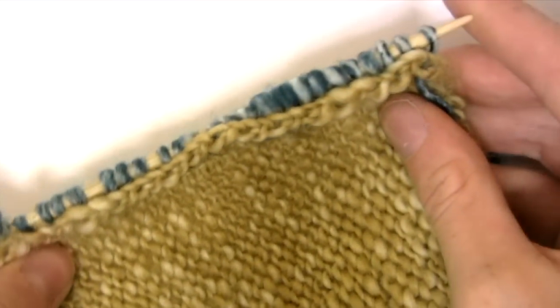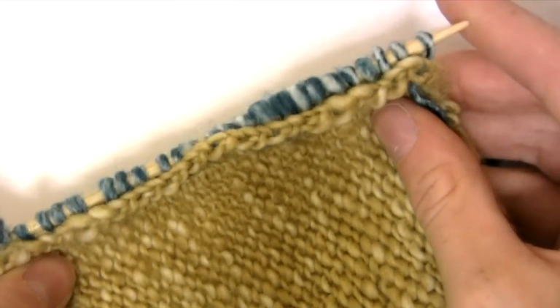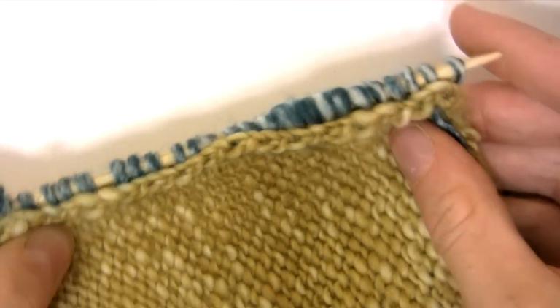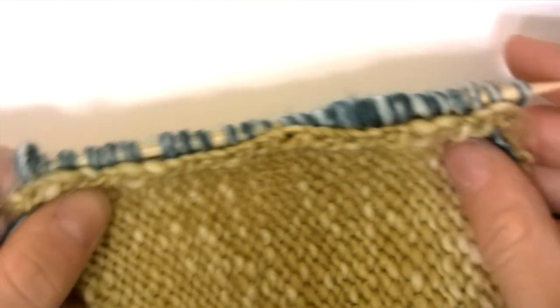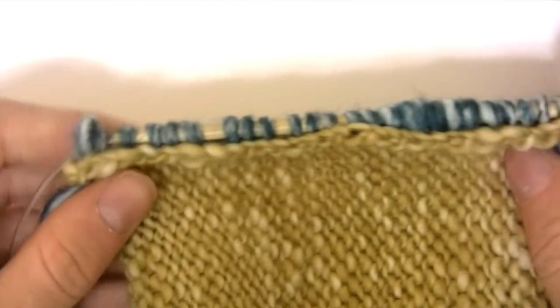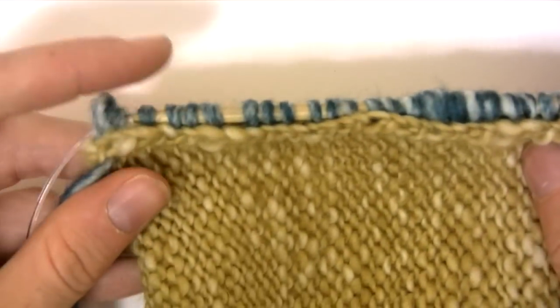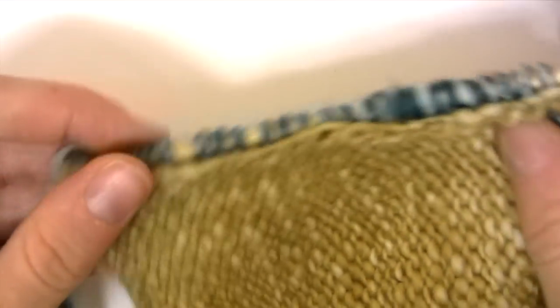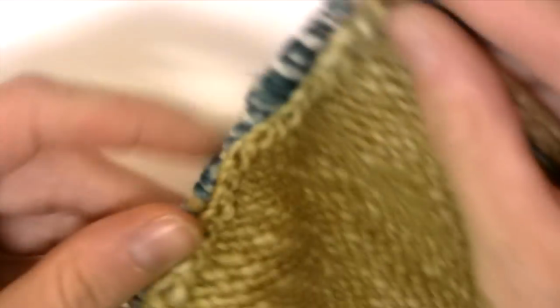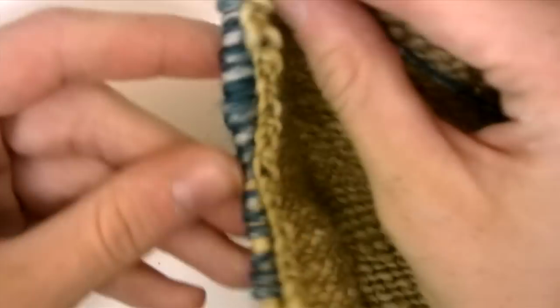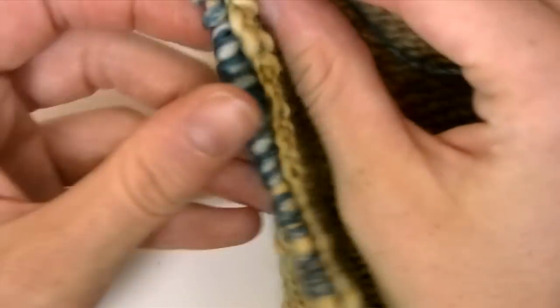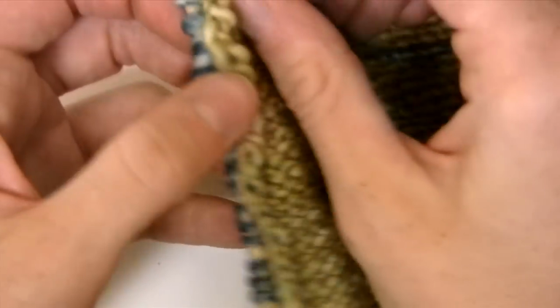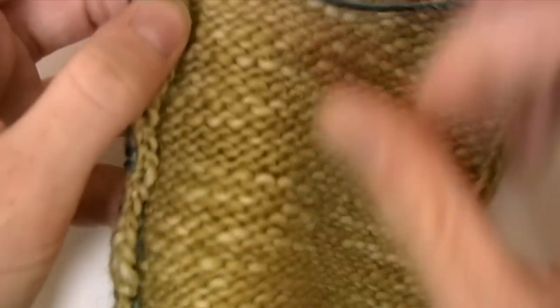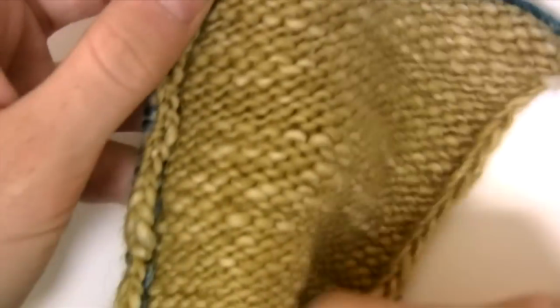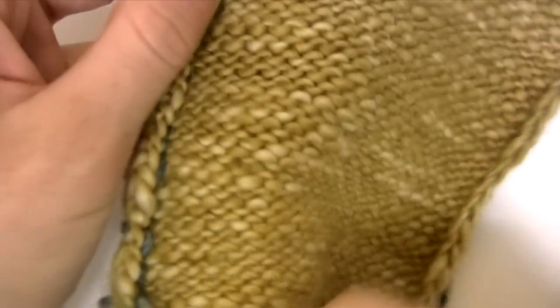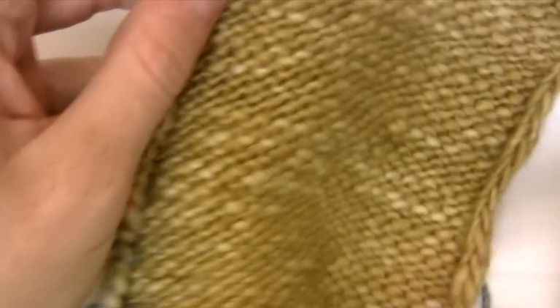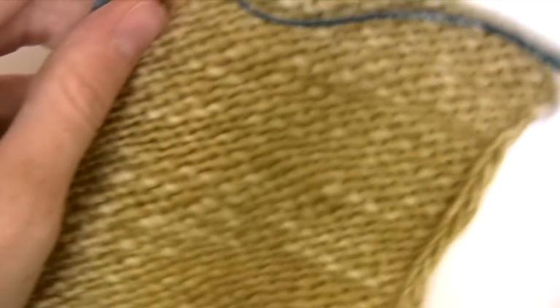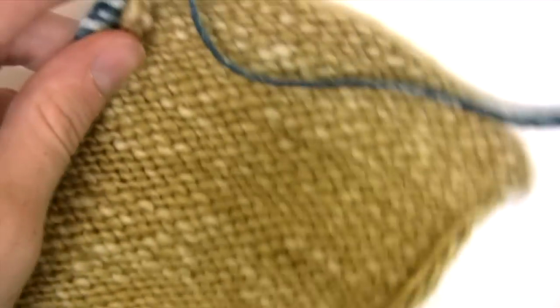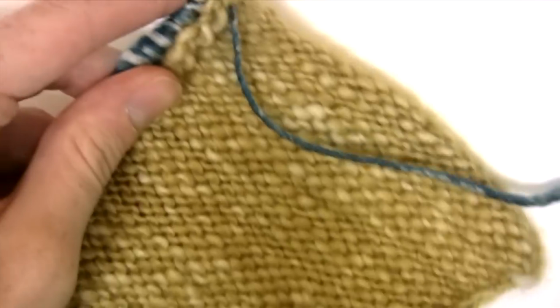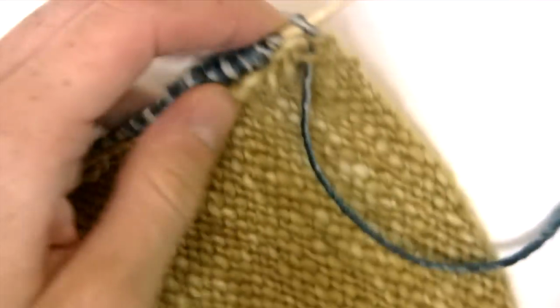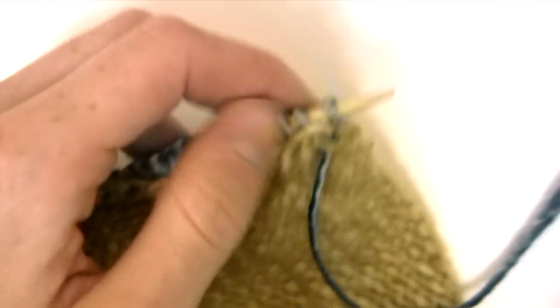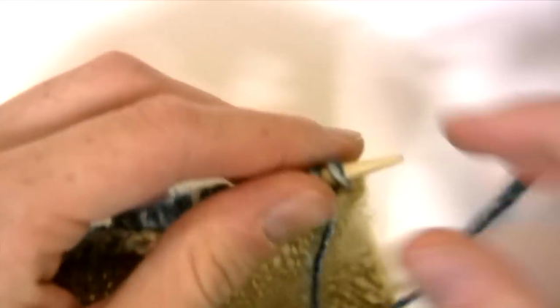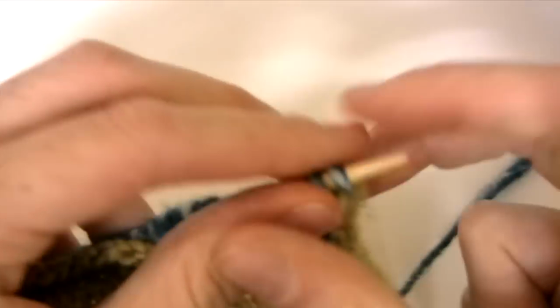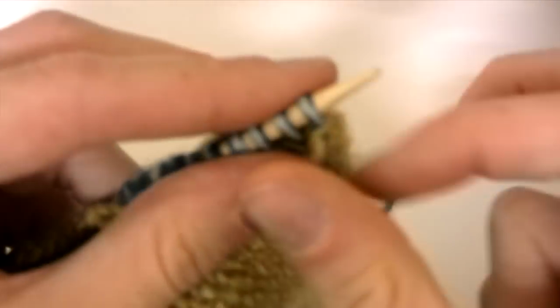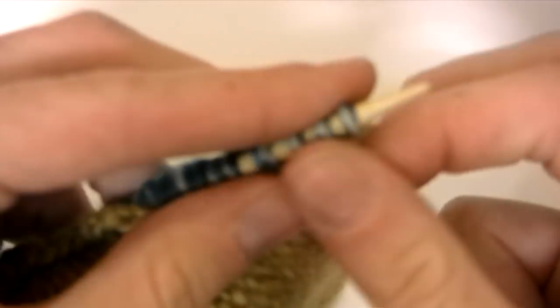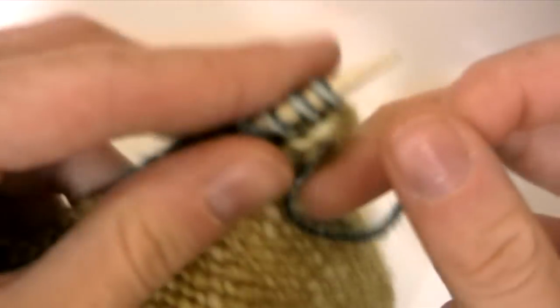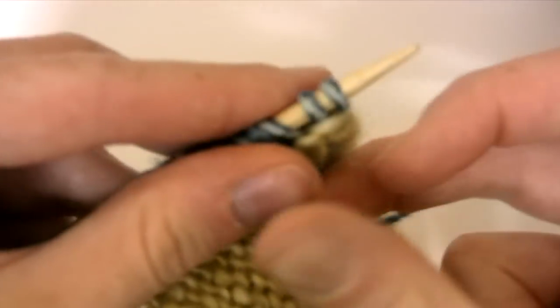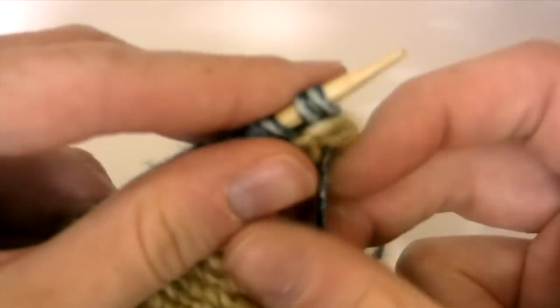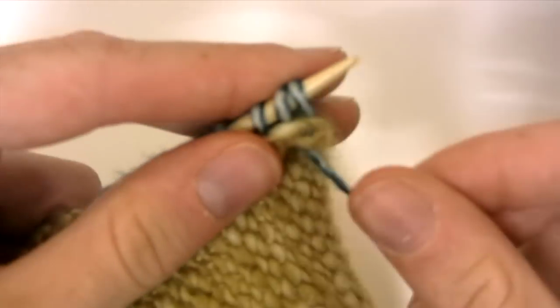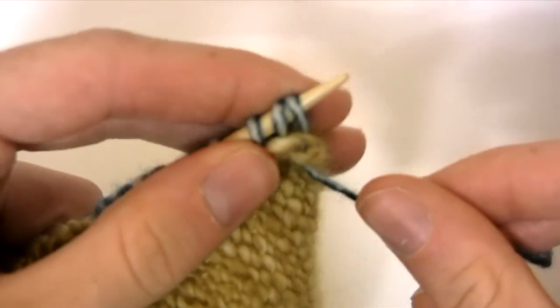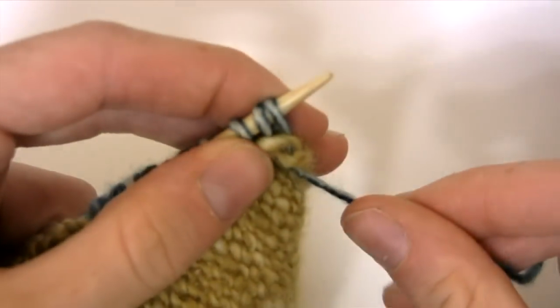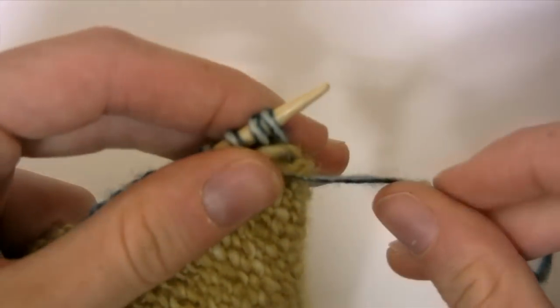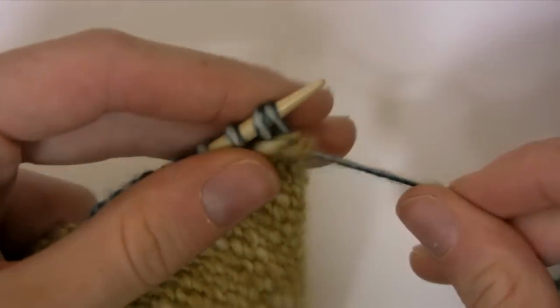Now you are ready and you can start knitting. Thanks for watching.